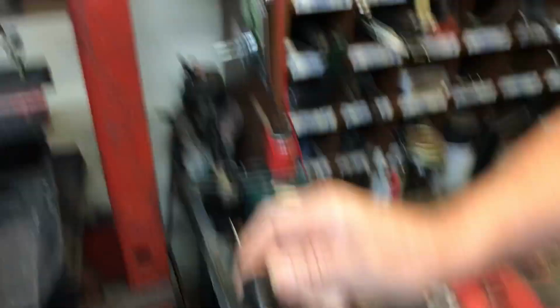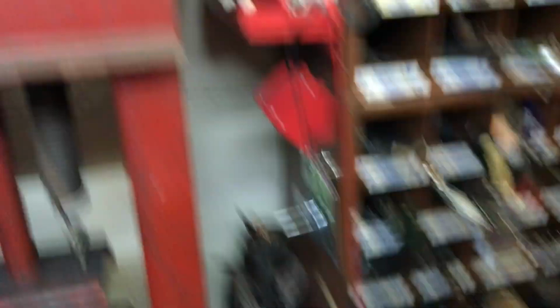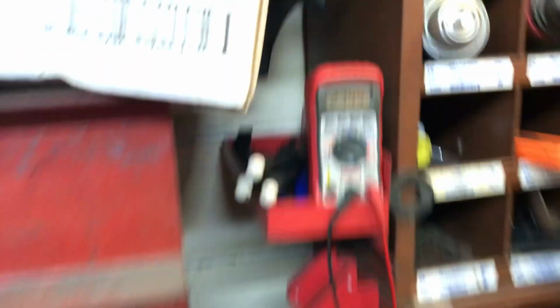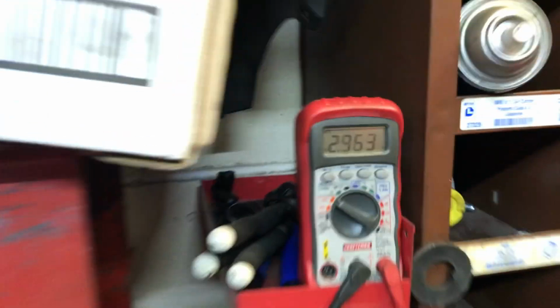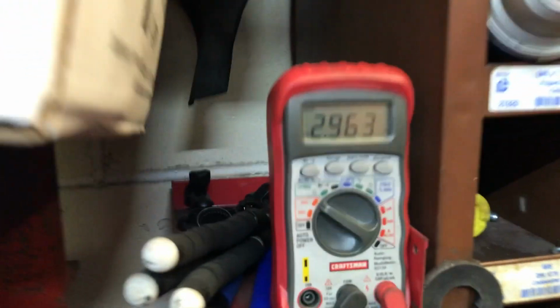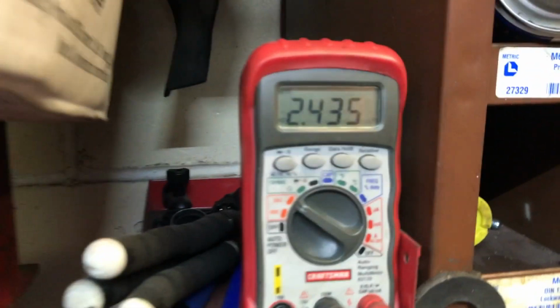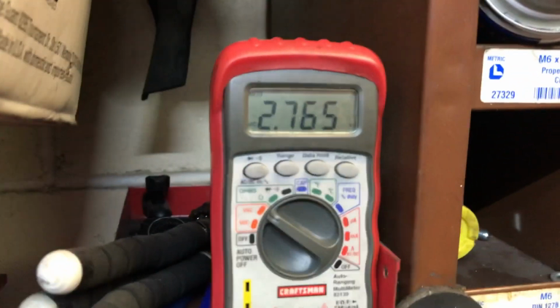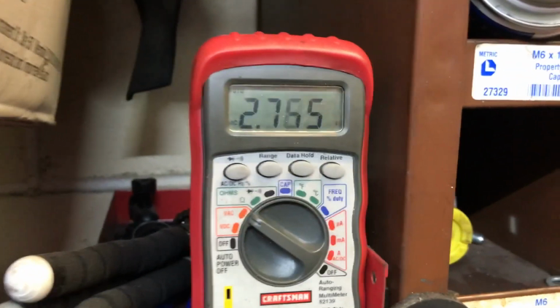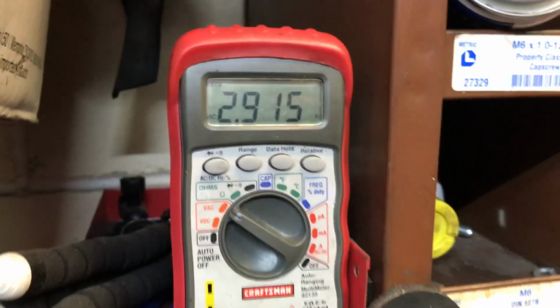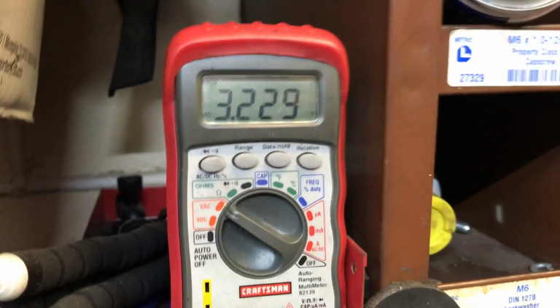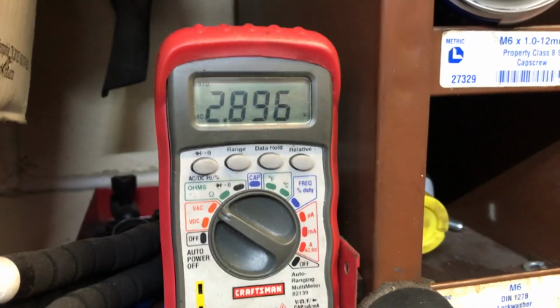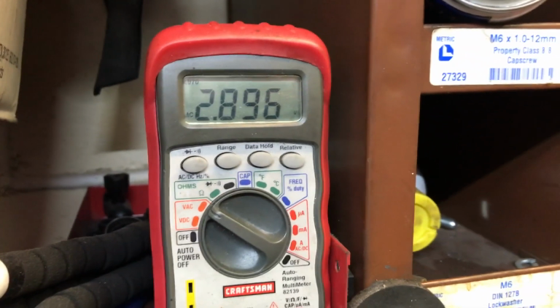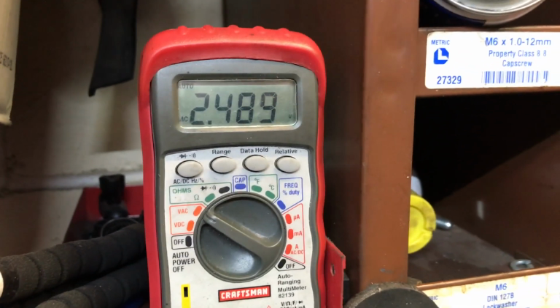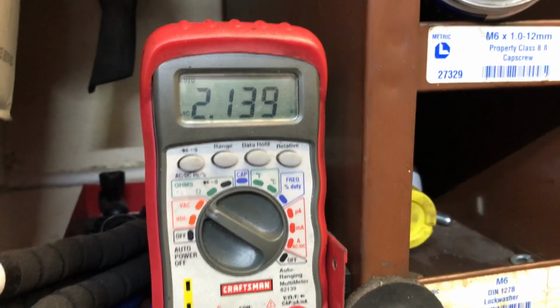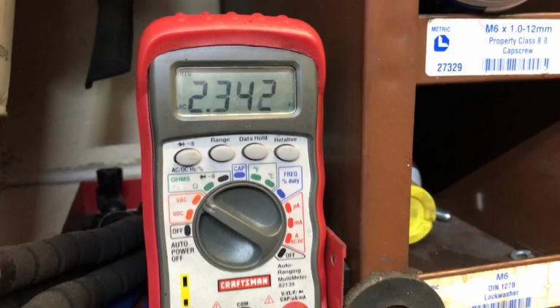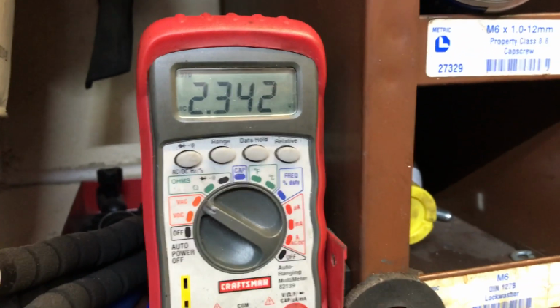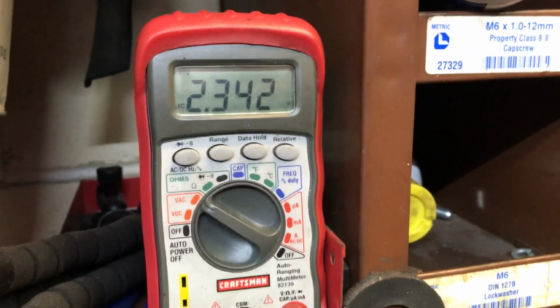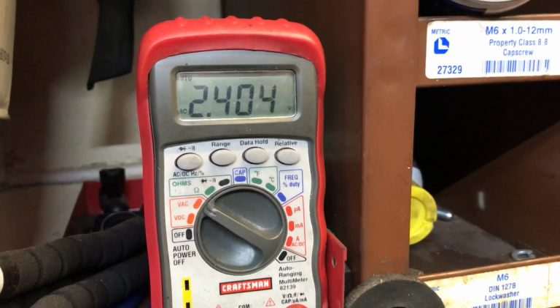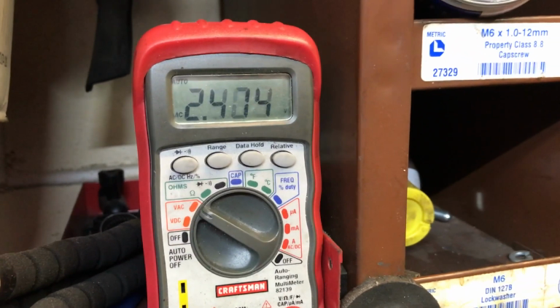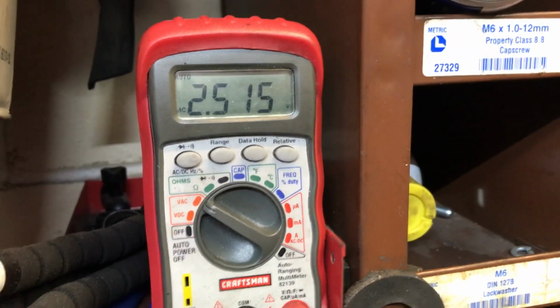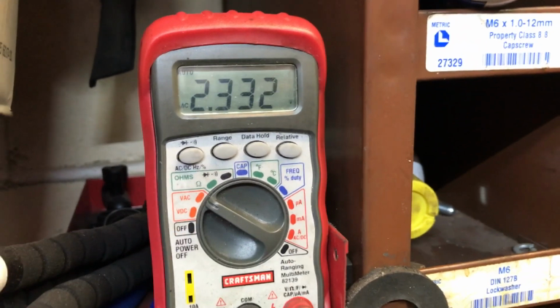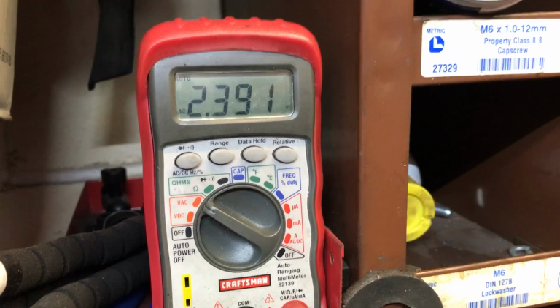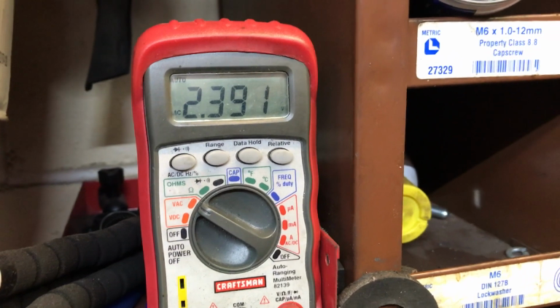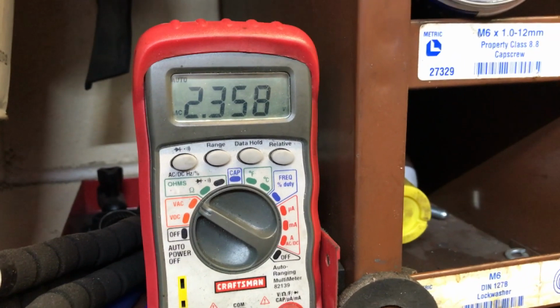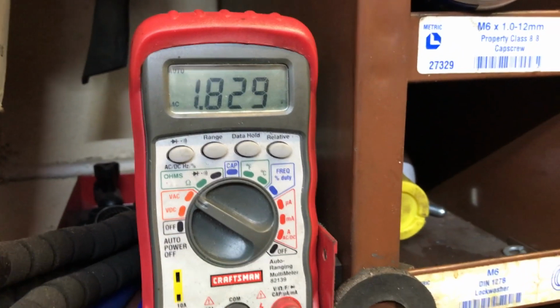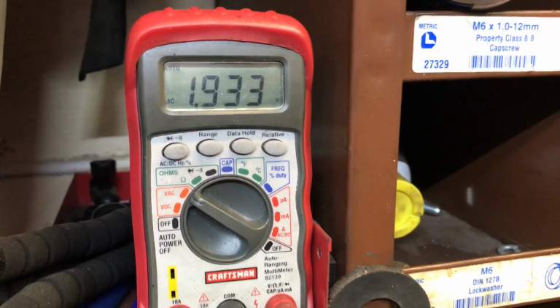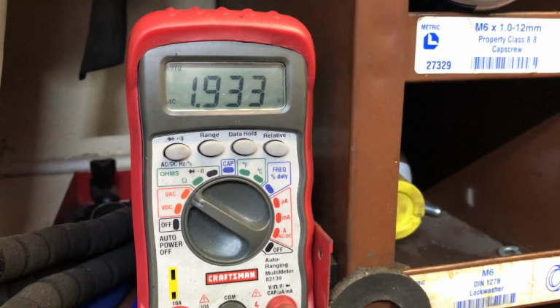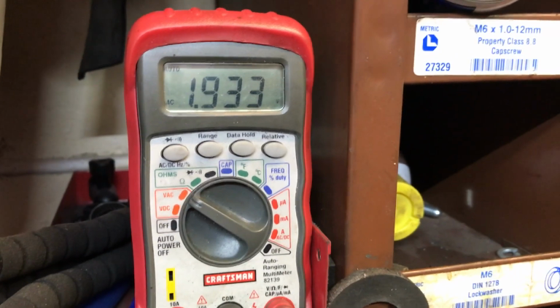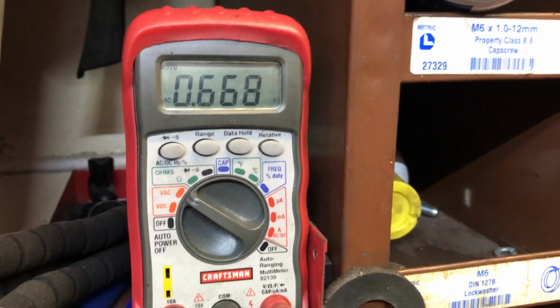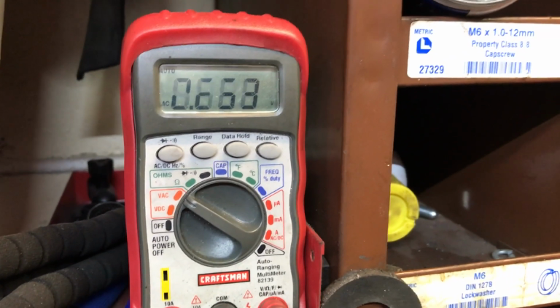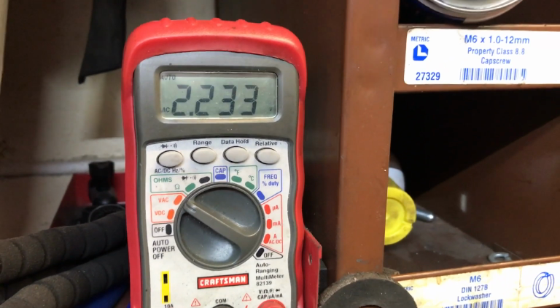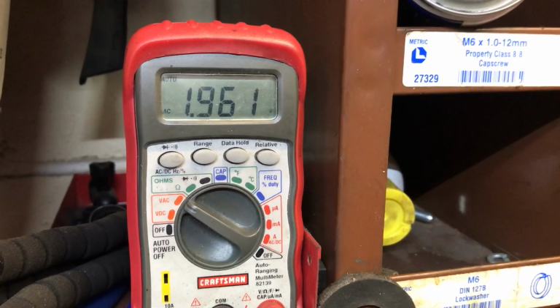Now go look up at the meter — we are putting out three volts, two volts AC, one volt.